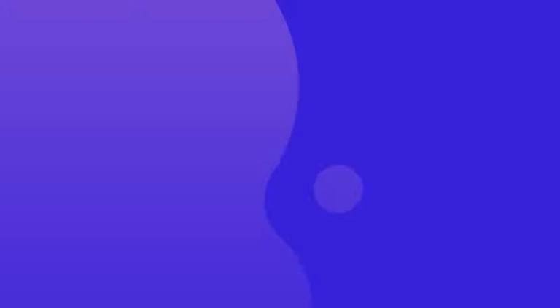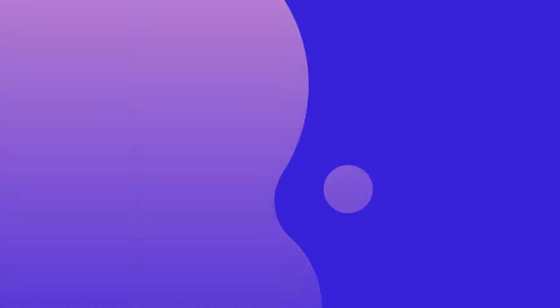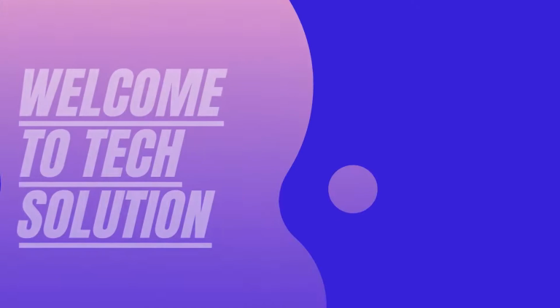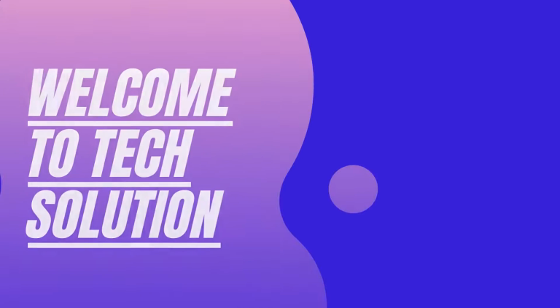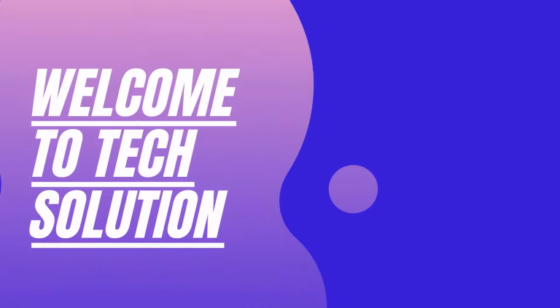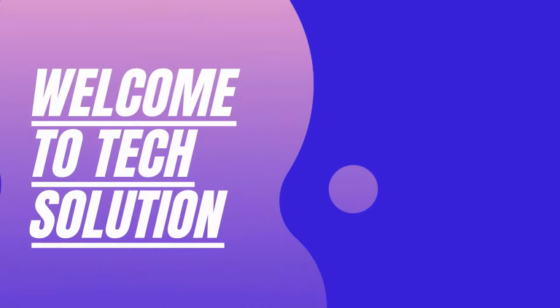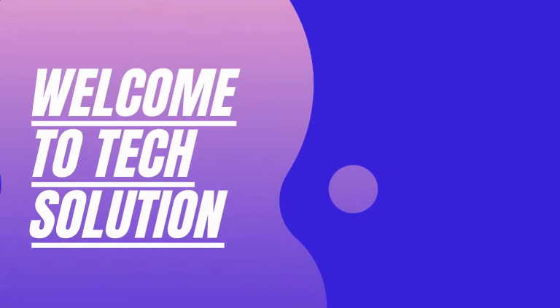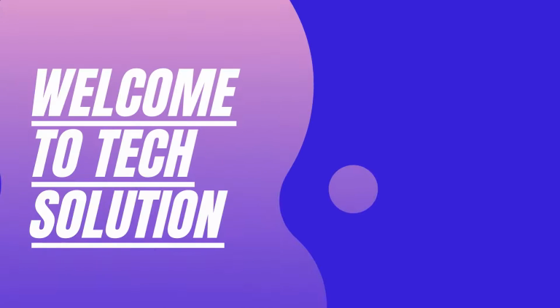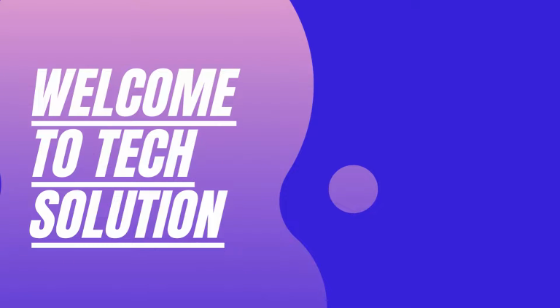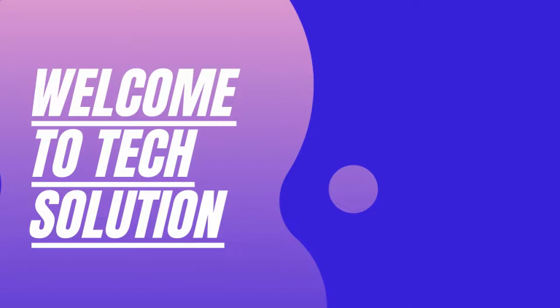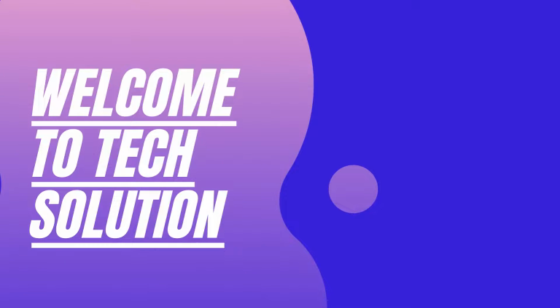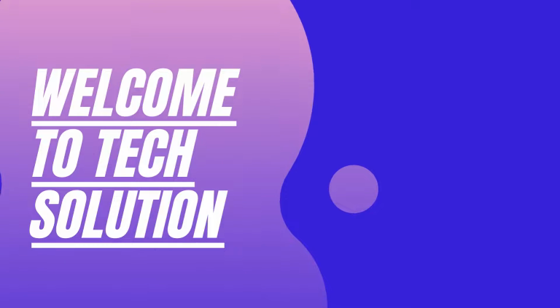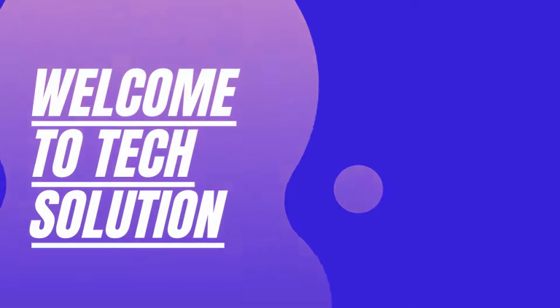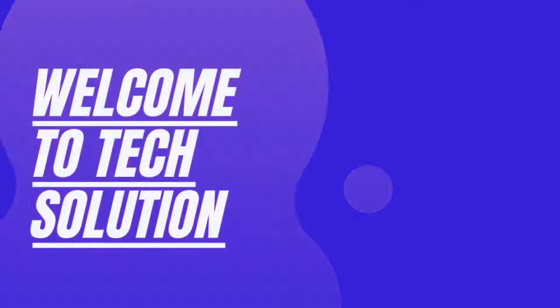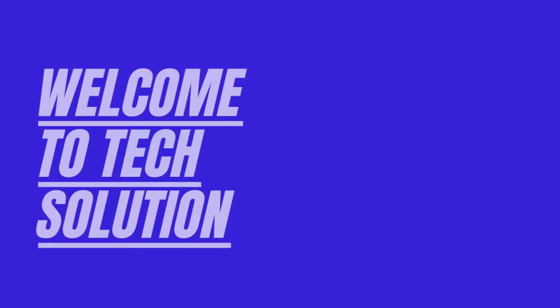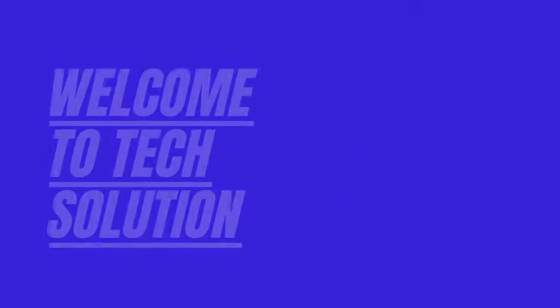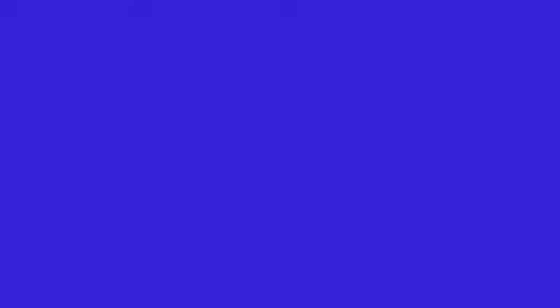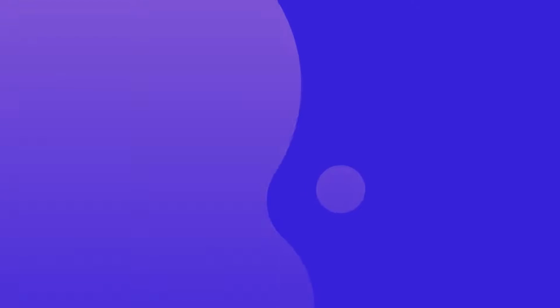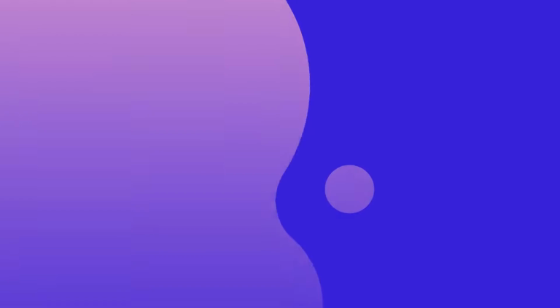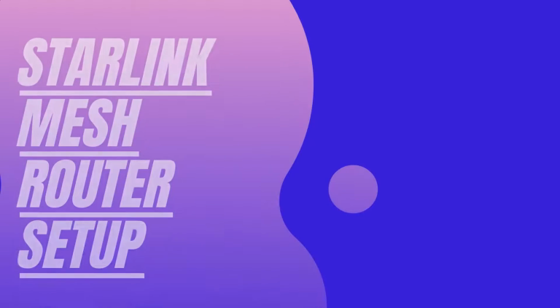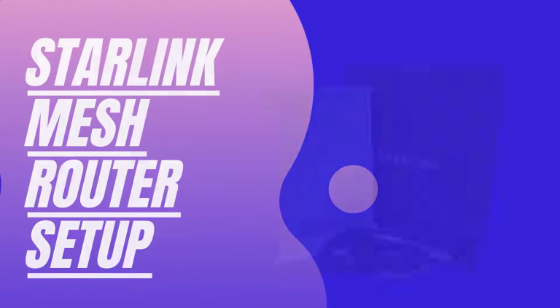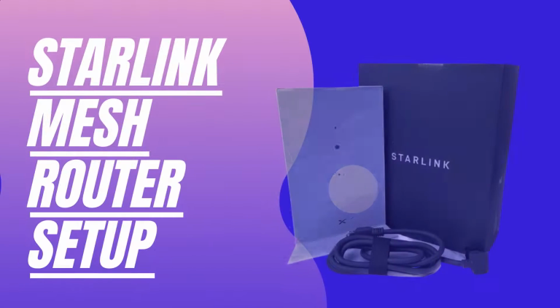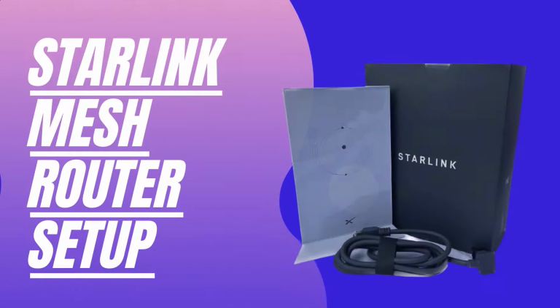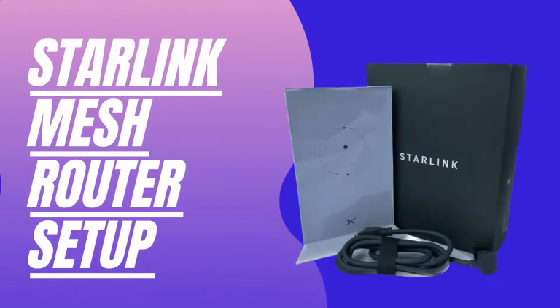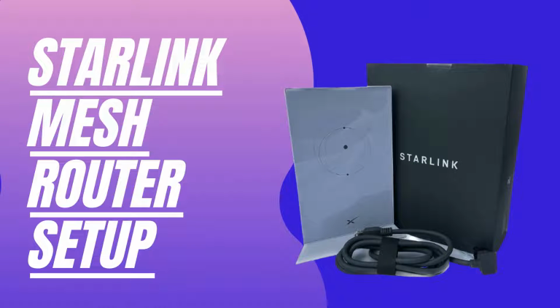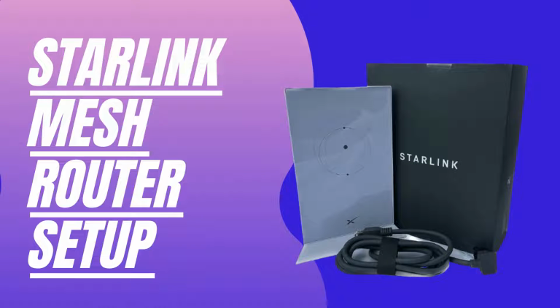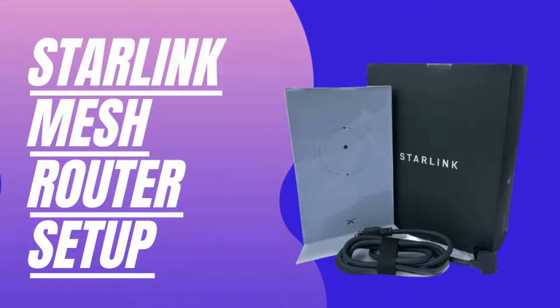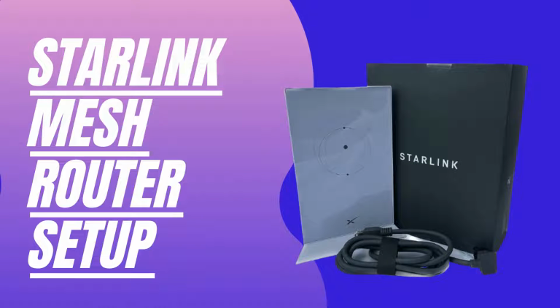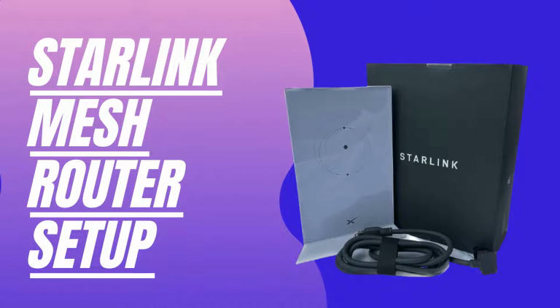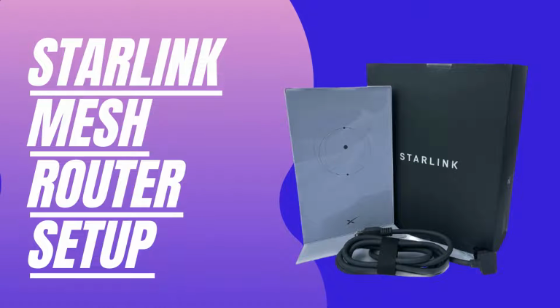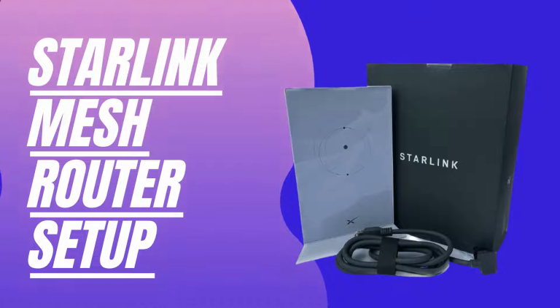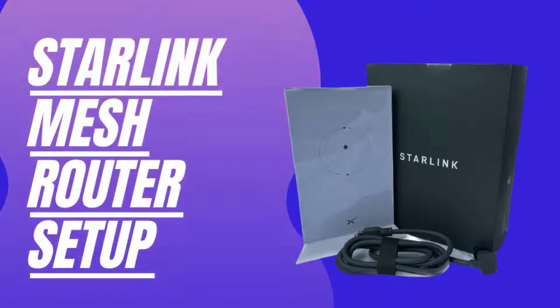Welcome to TechSolution. Starlink Mesh Router Setup.